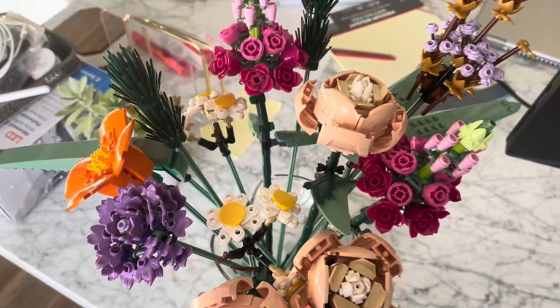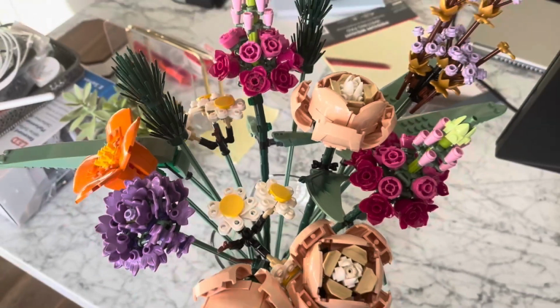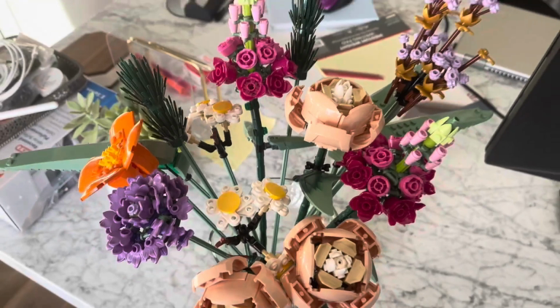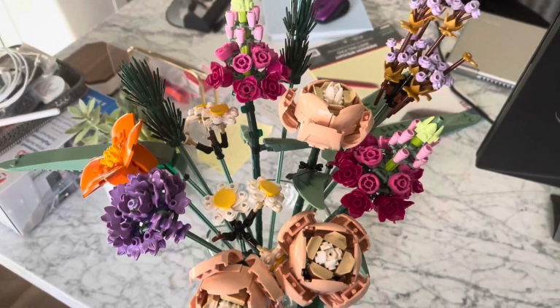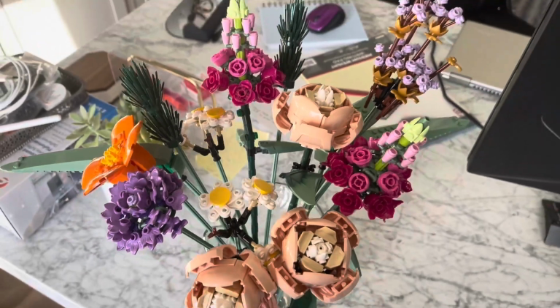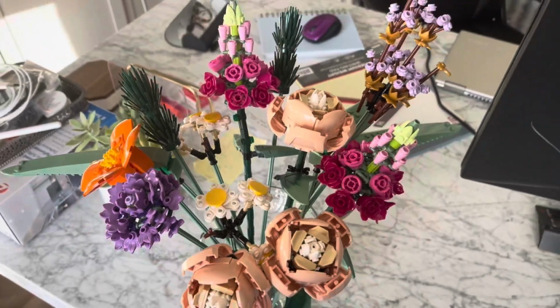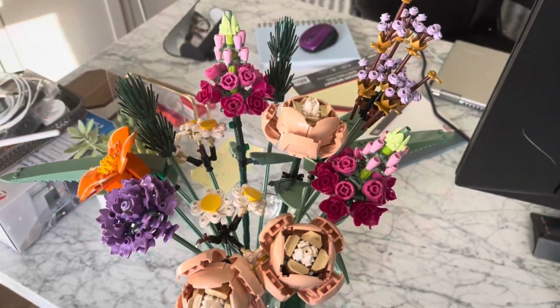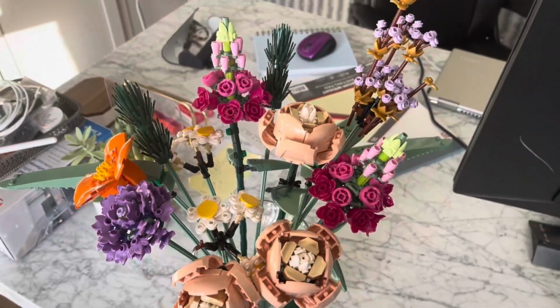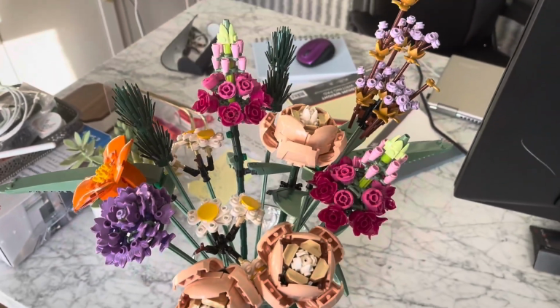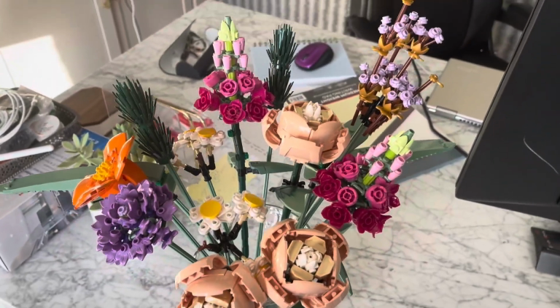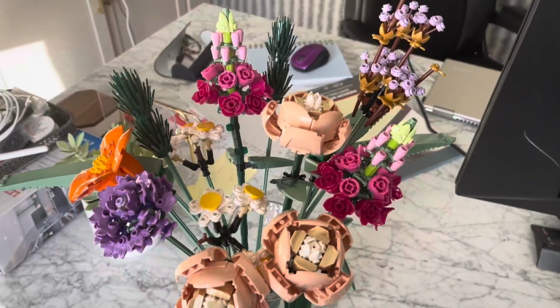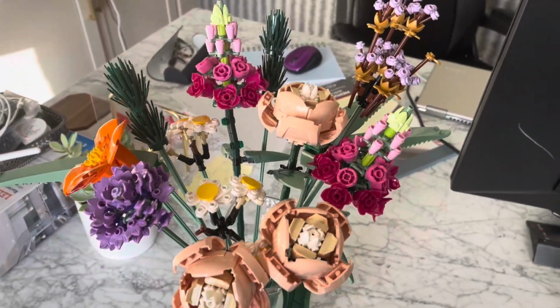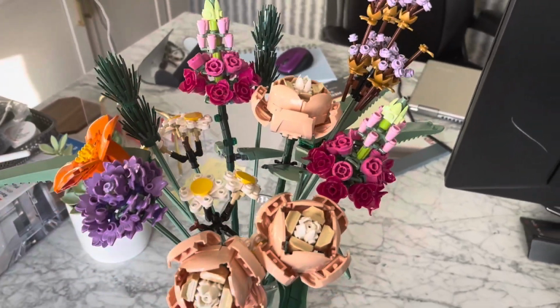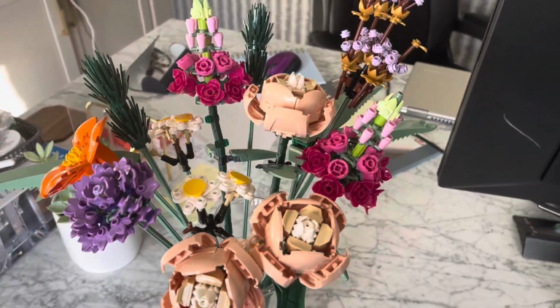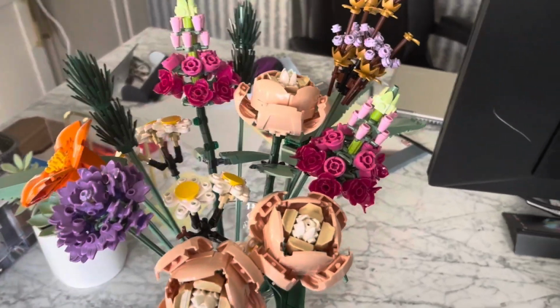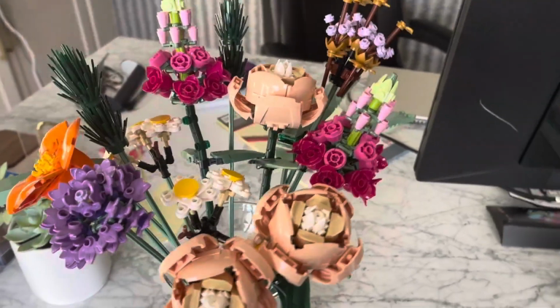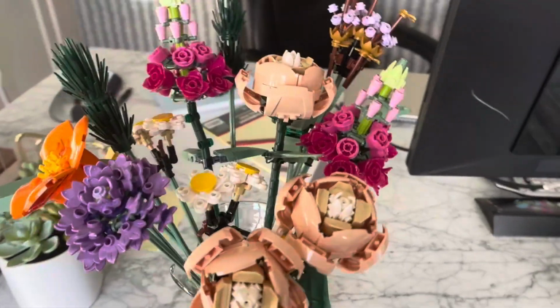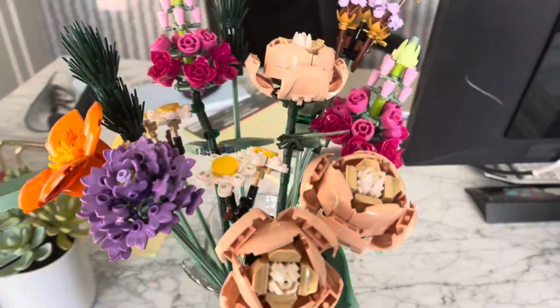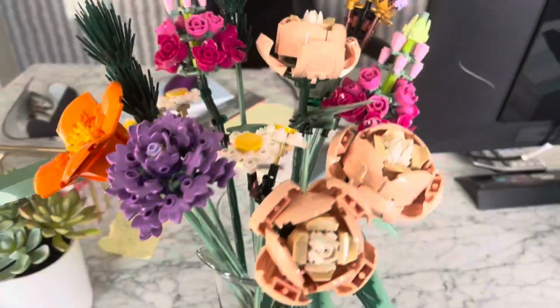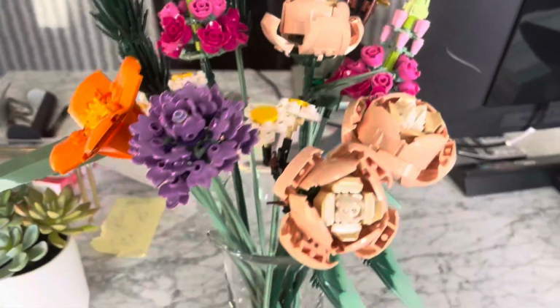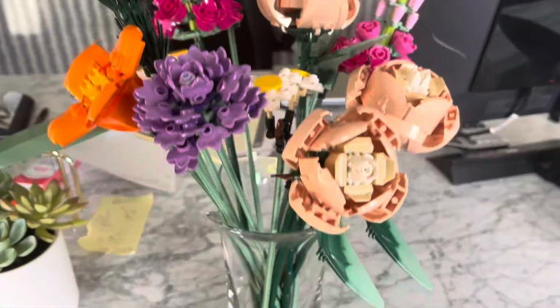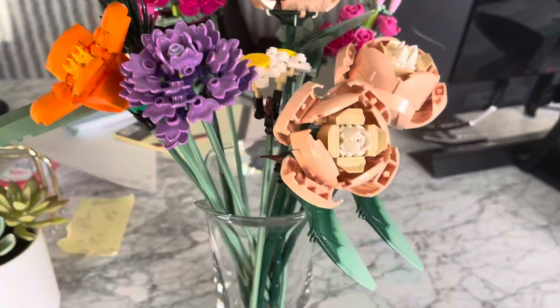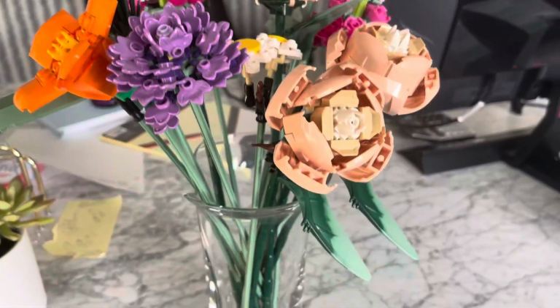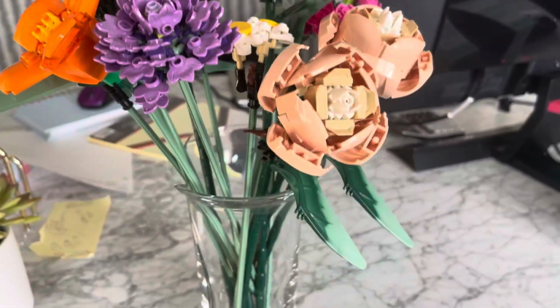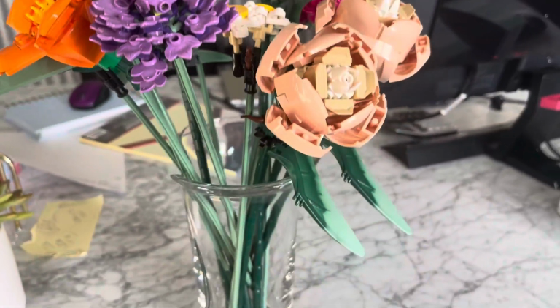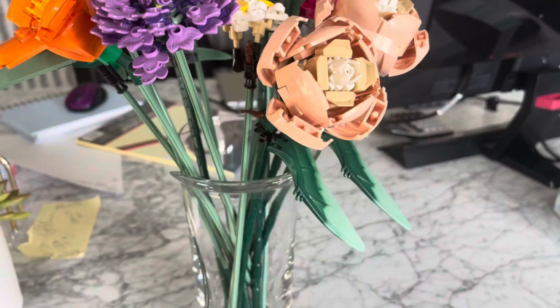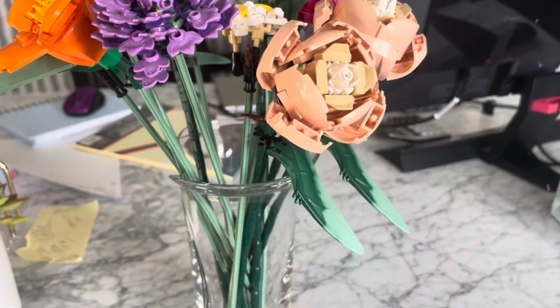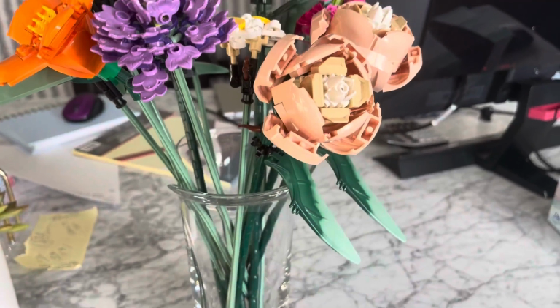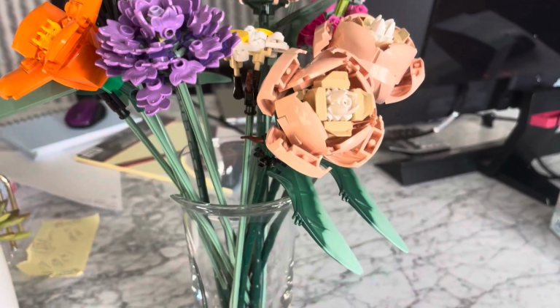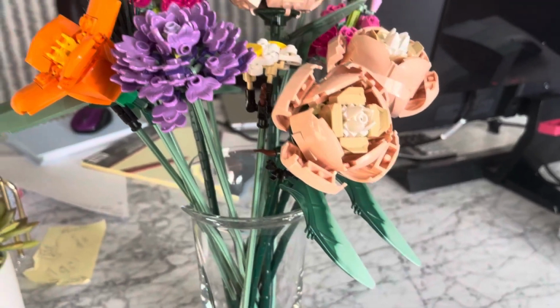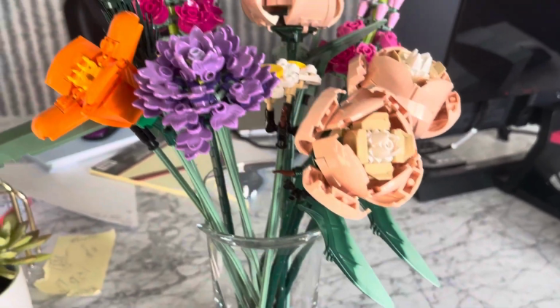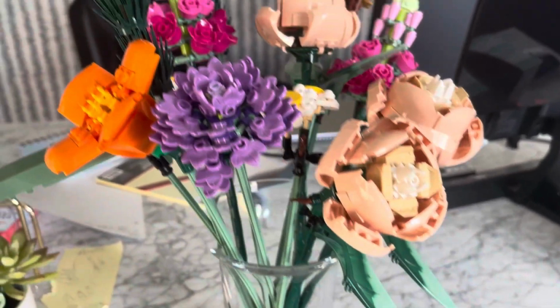You've got 15 stems and you can put them in your own vase. You can separate those and put them in multiple vases.